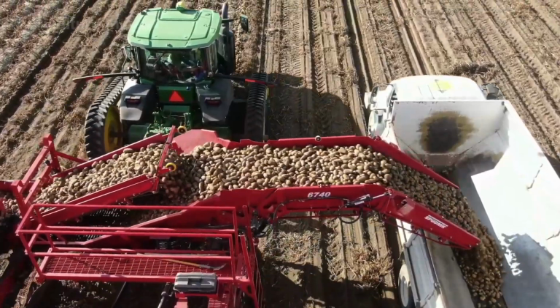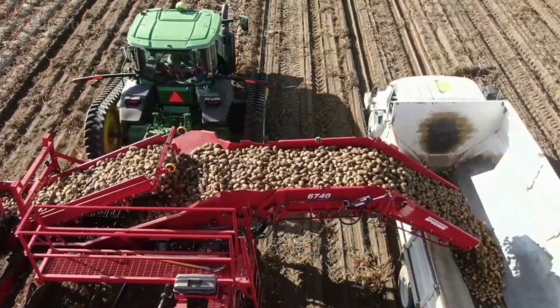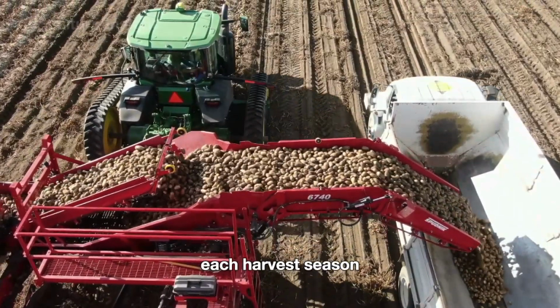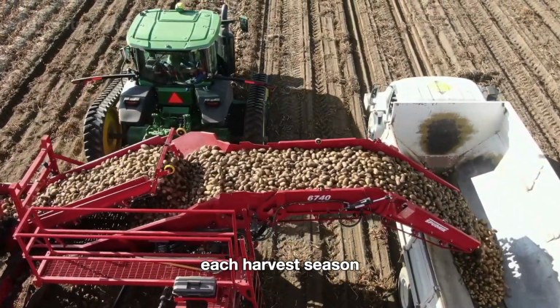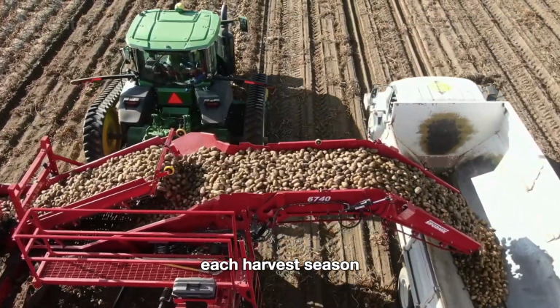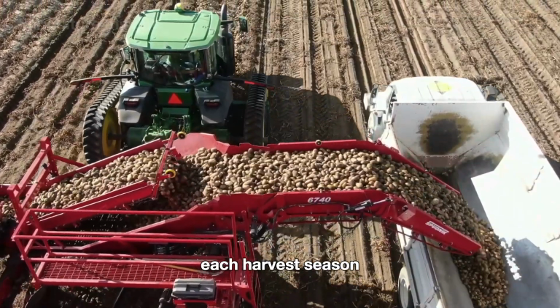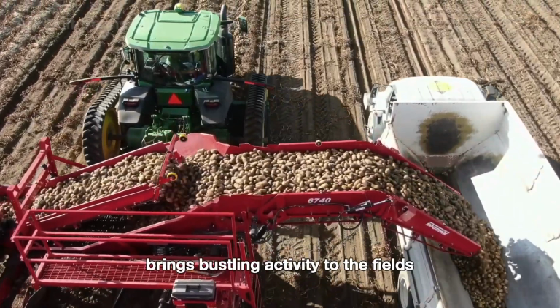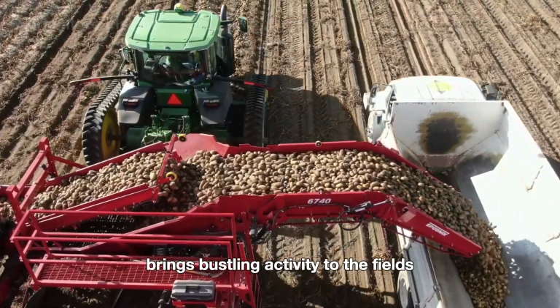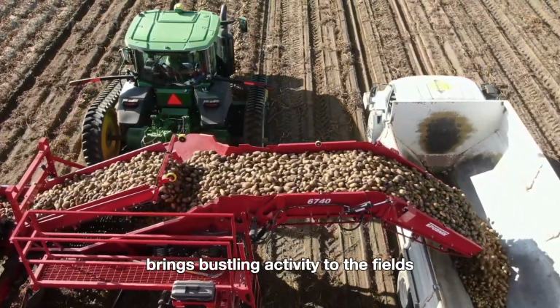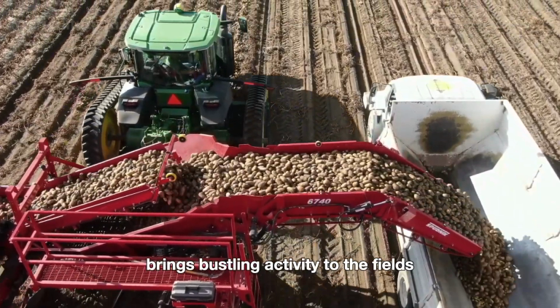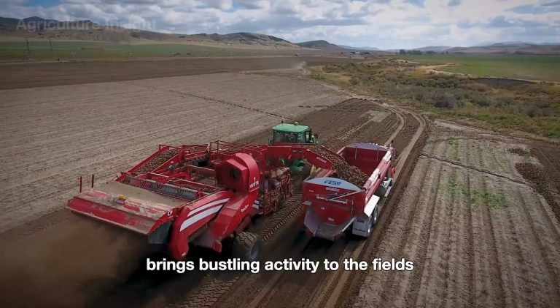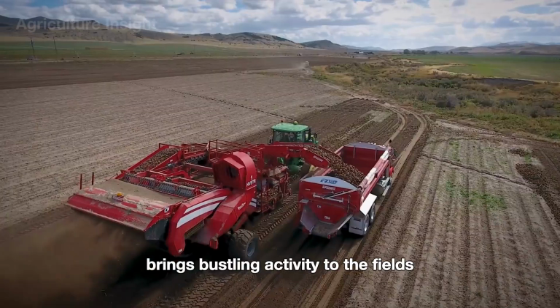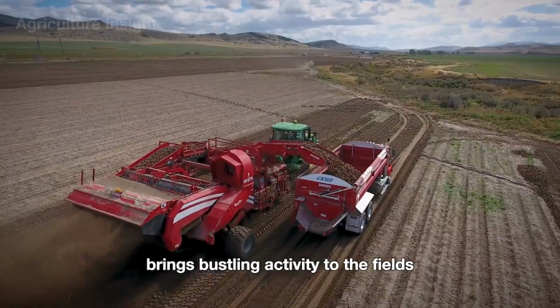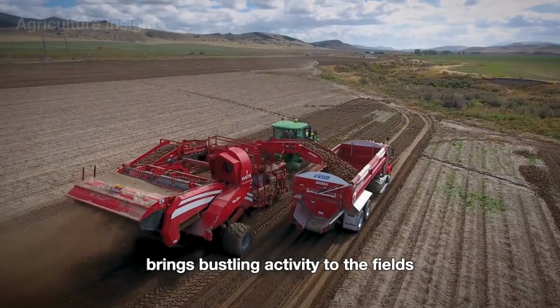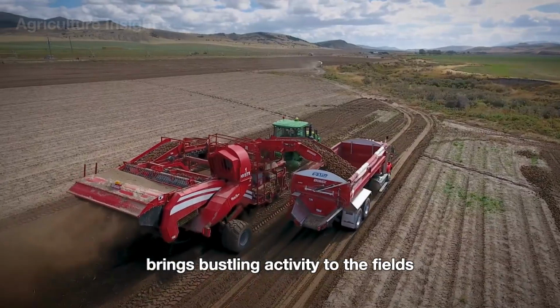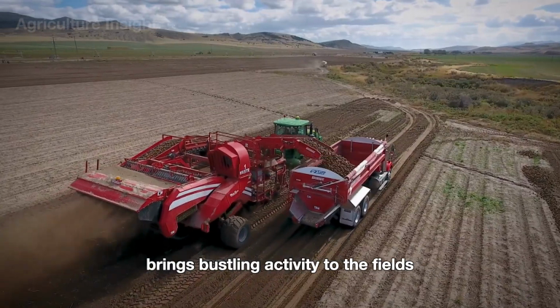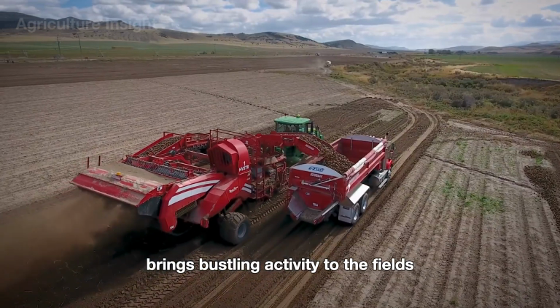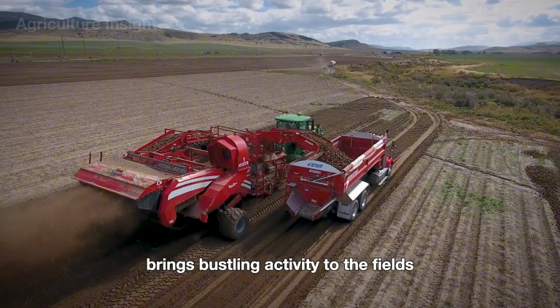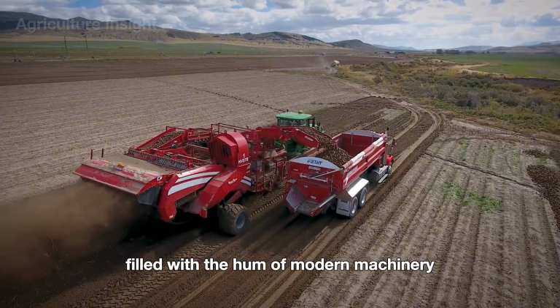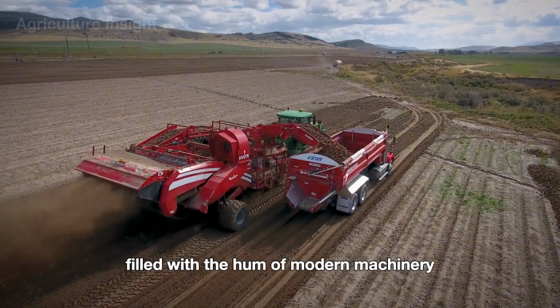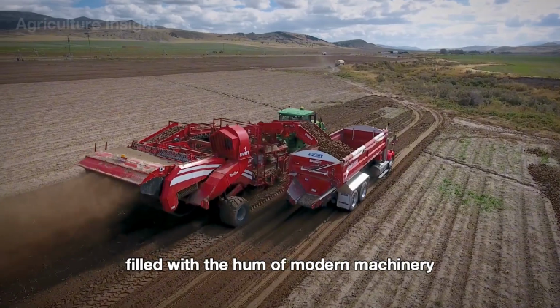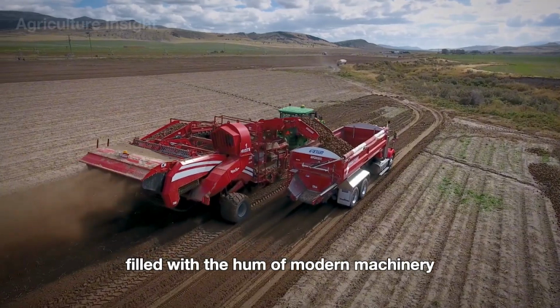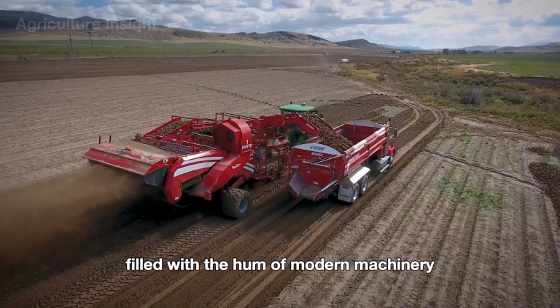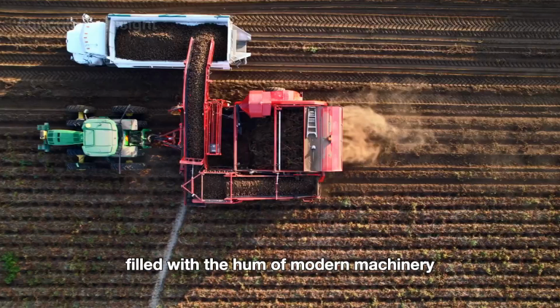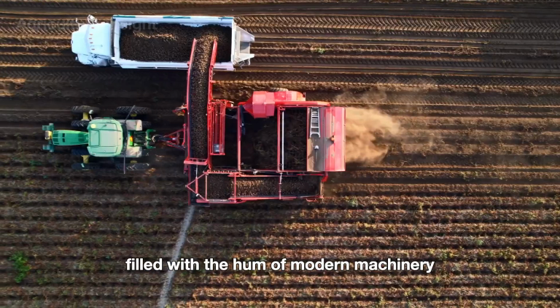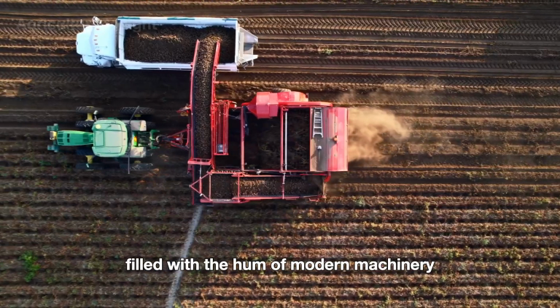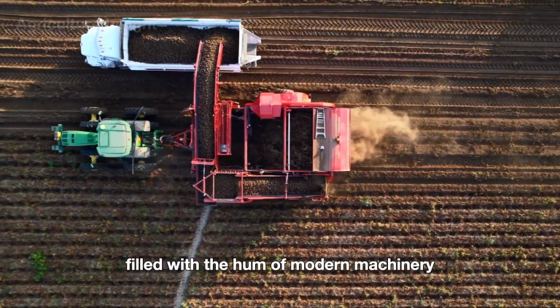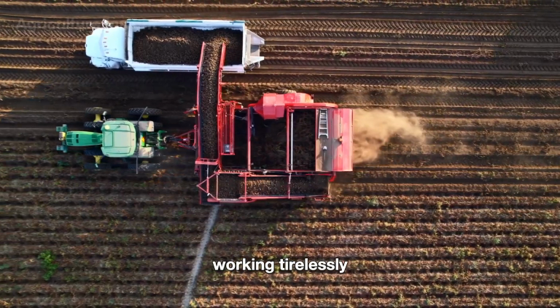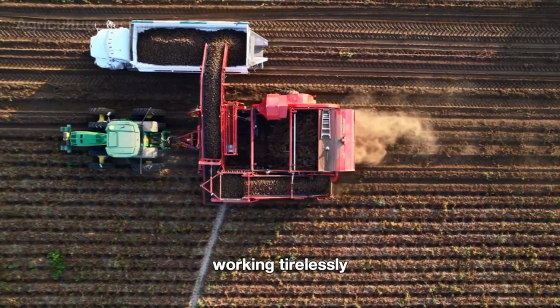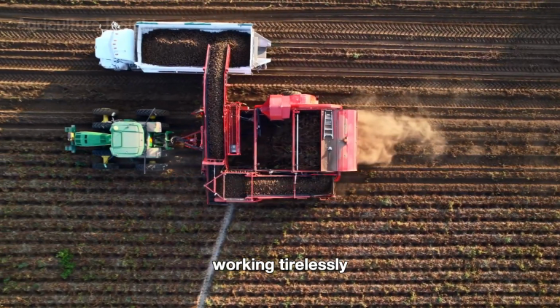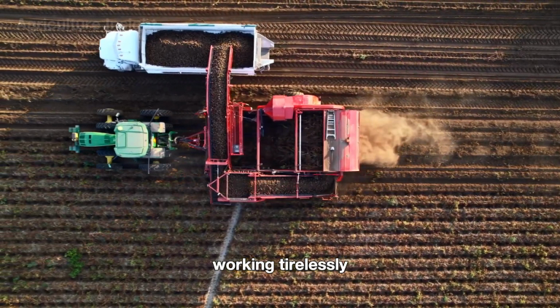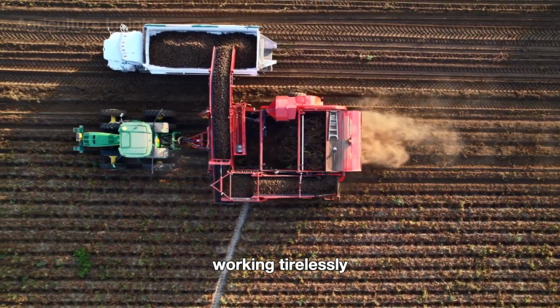Each harvest season brings bustling activity to the fields, filled with the hum of modern machinery working tirelessly.